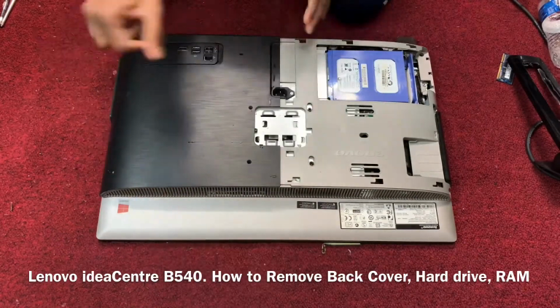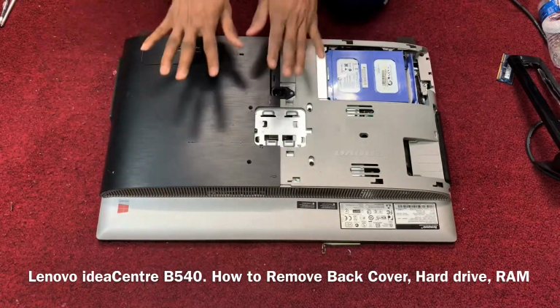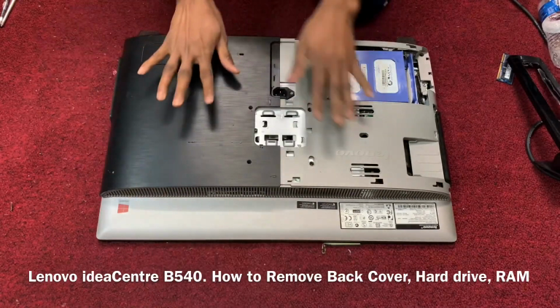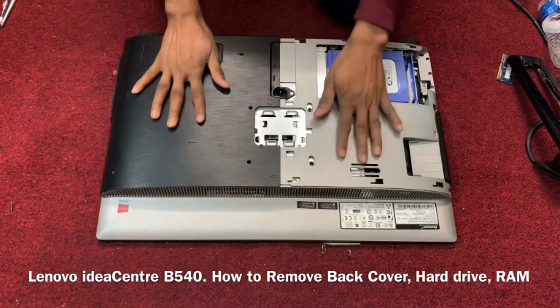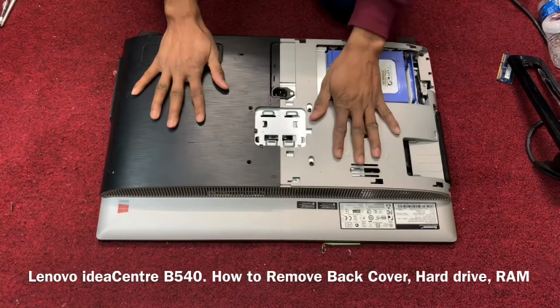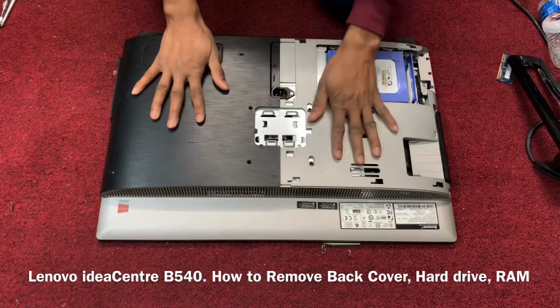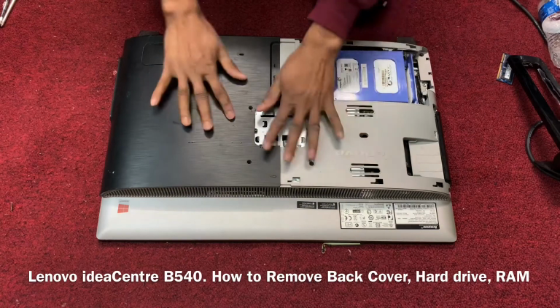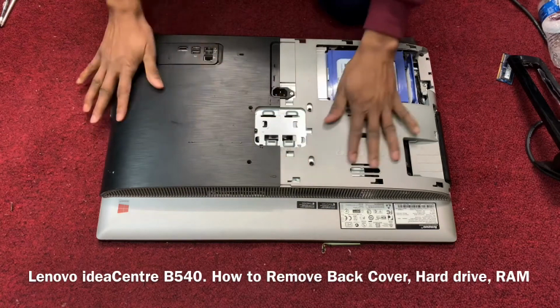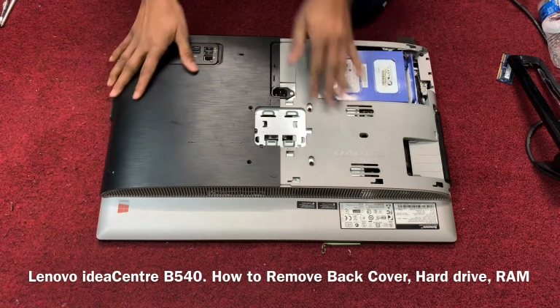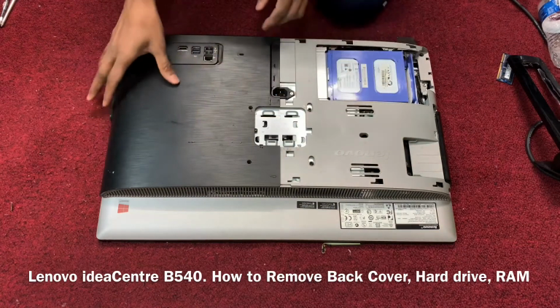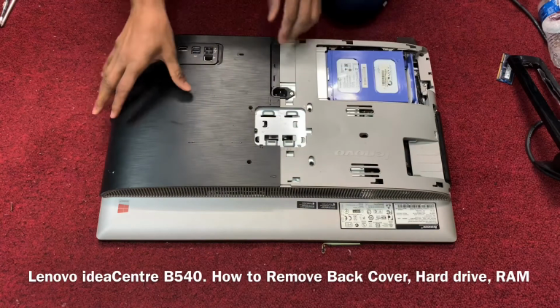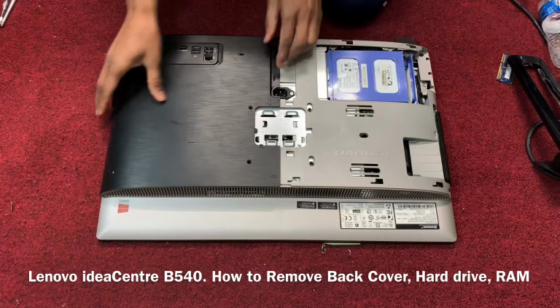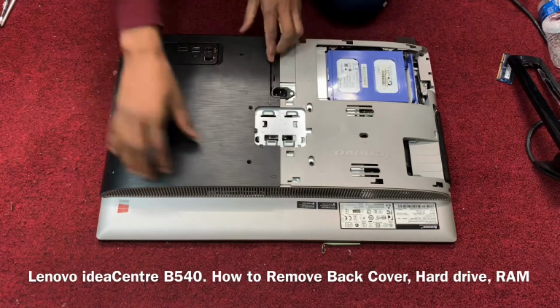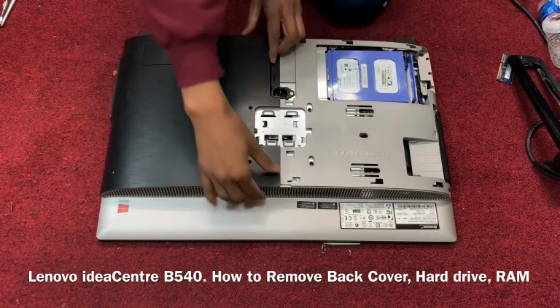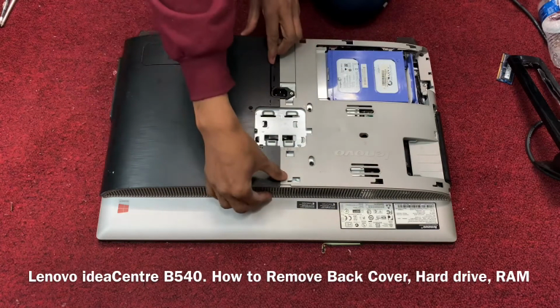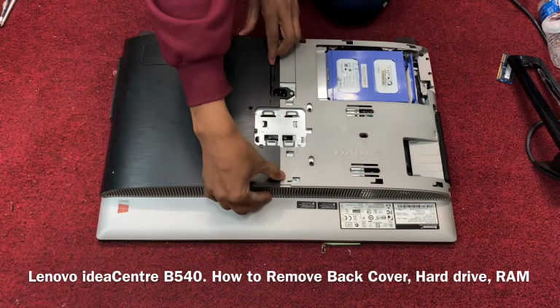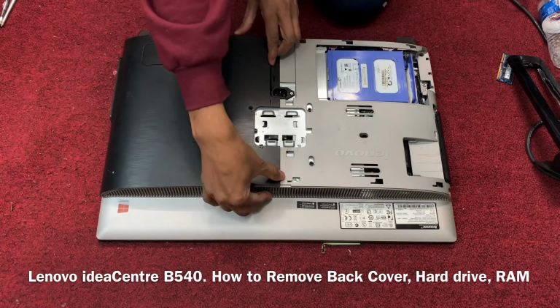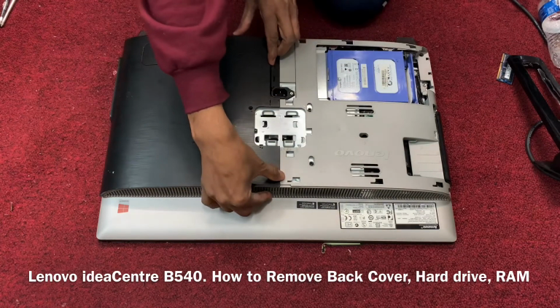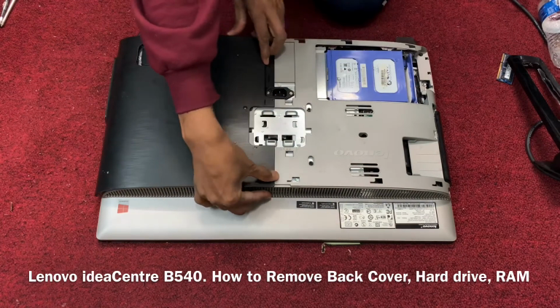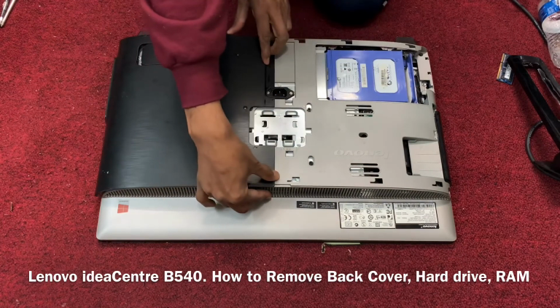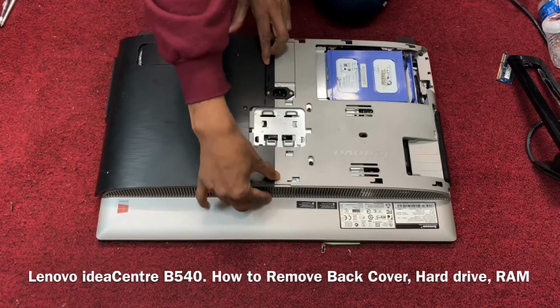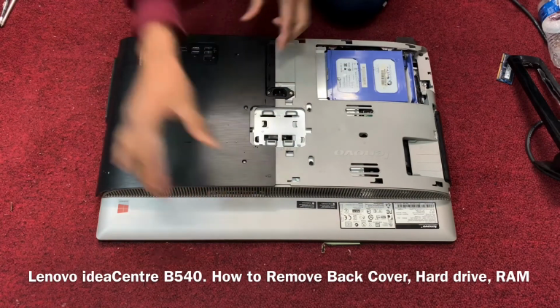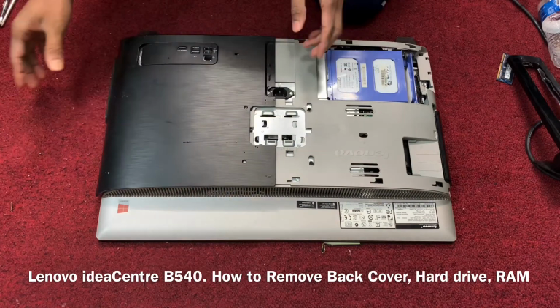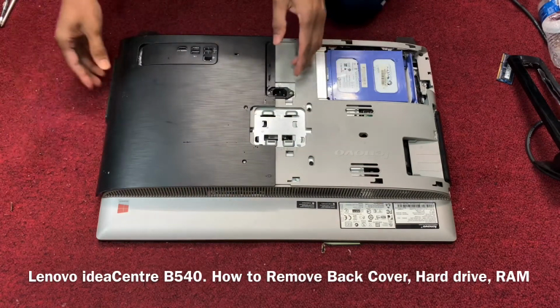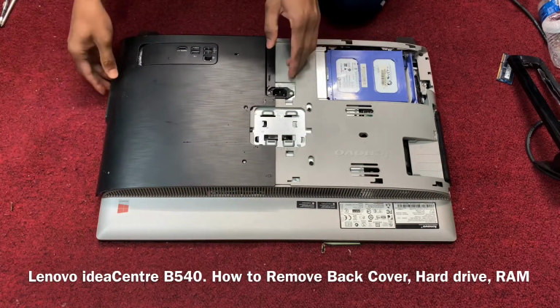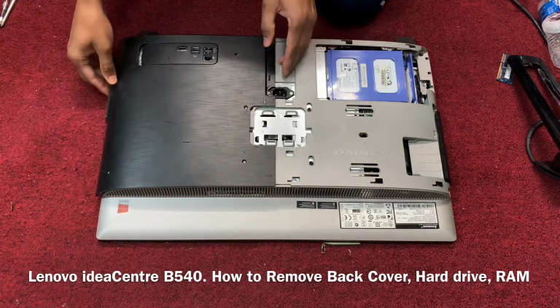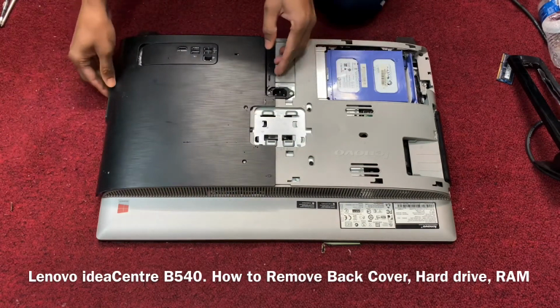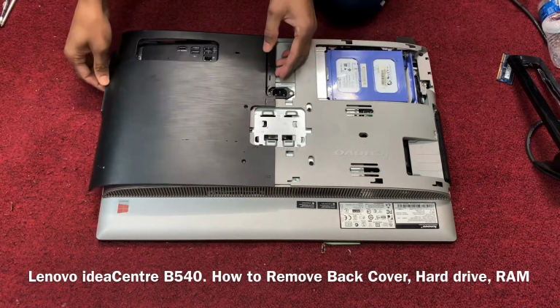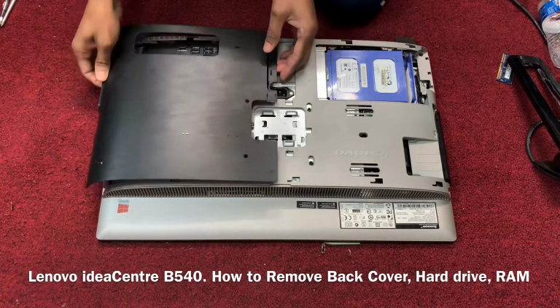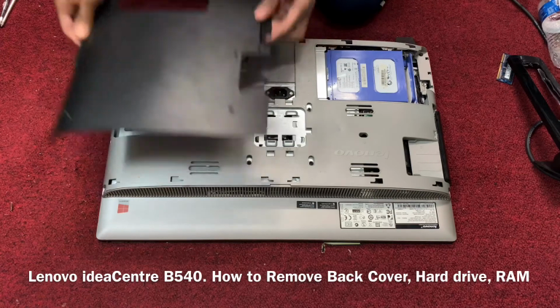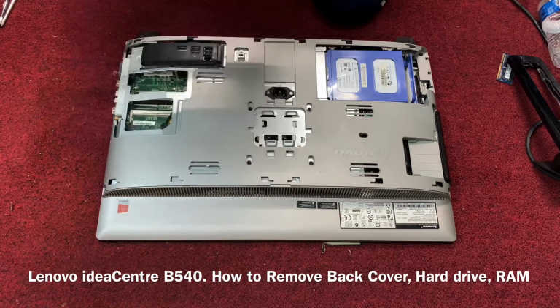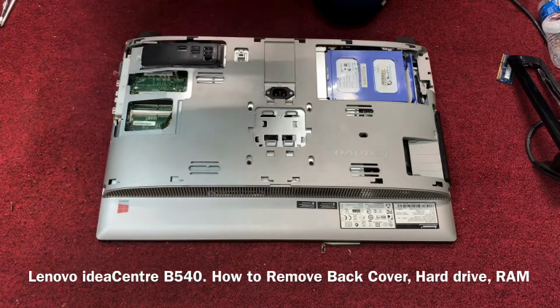This is the cover. Now press the side a little bit and open it.